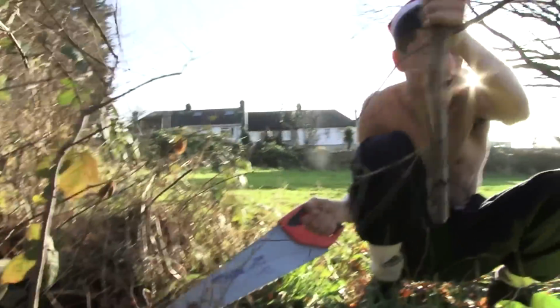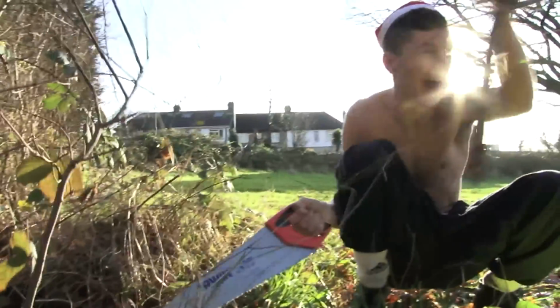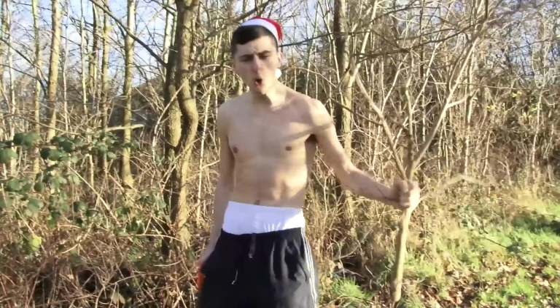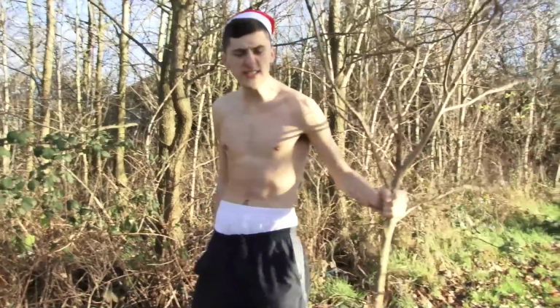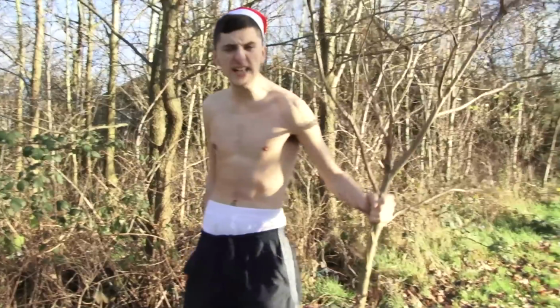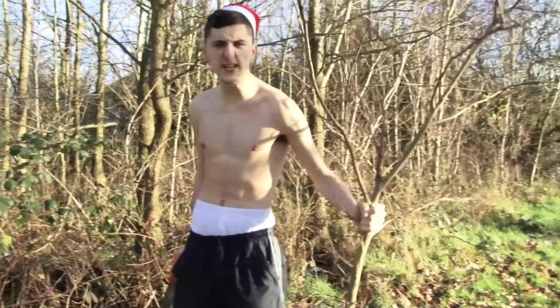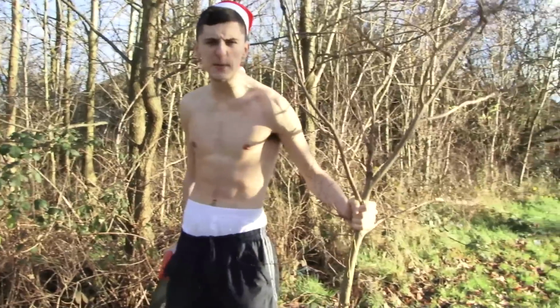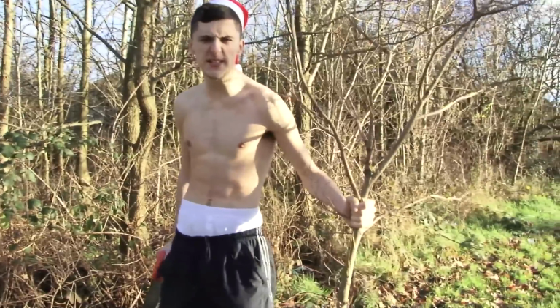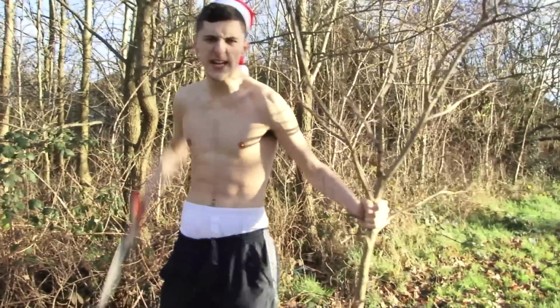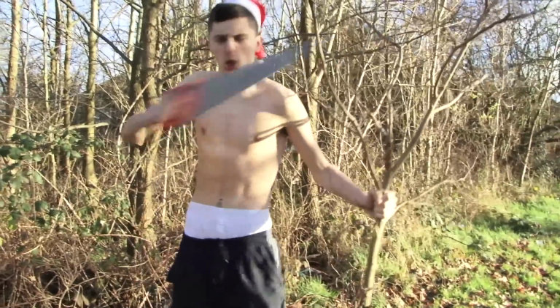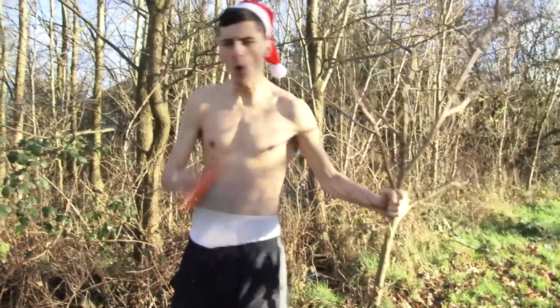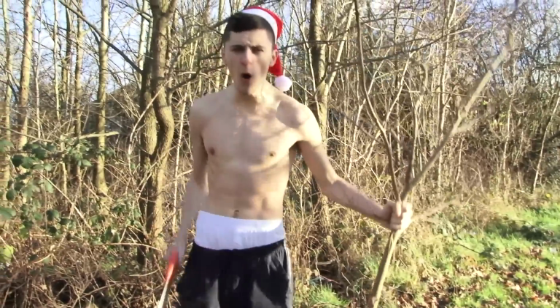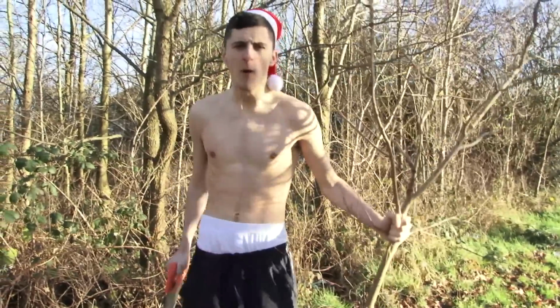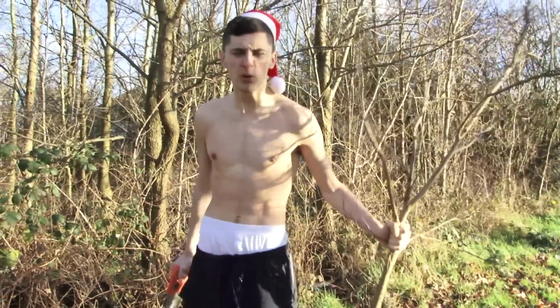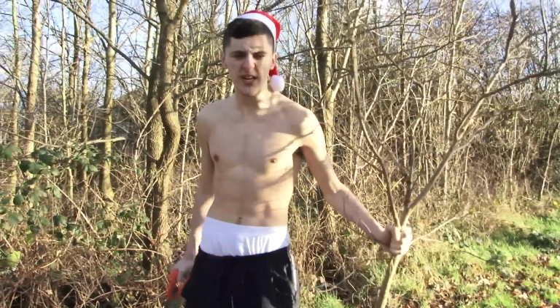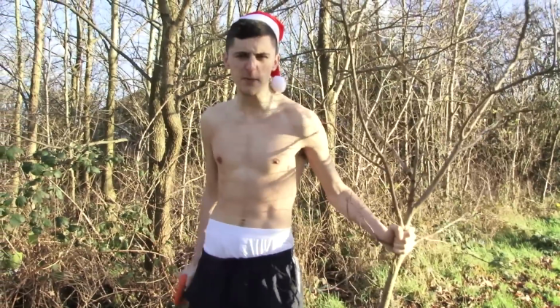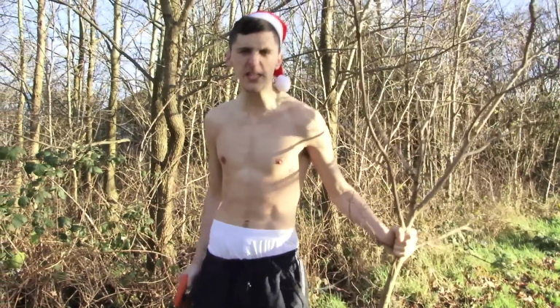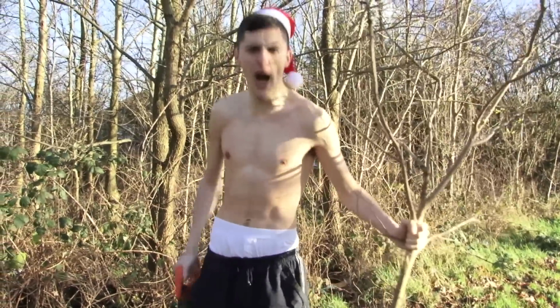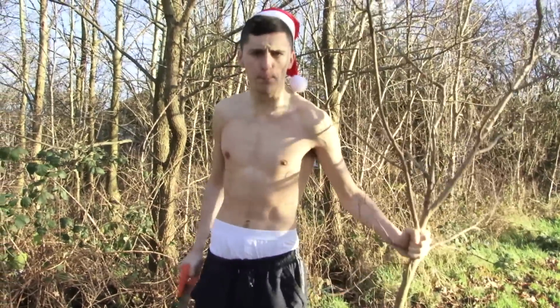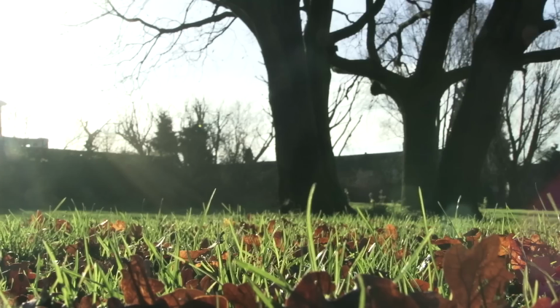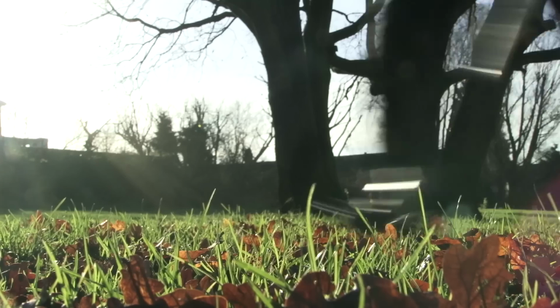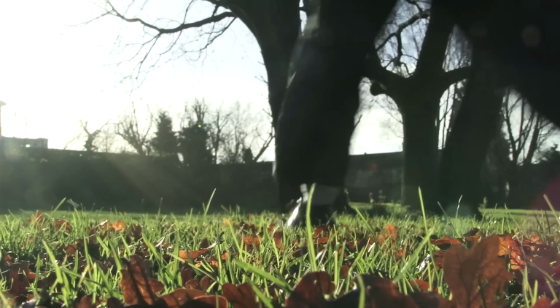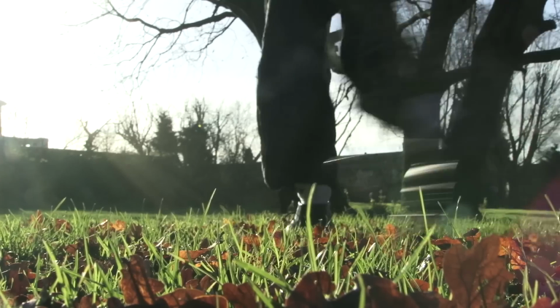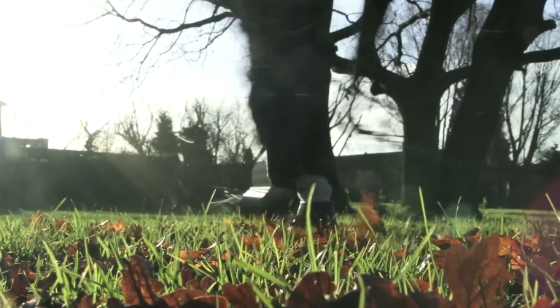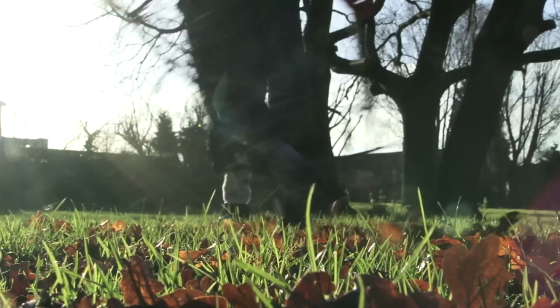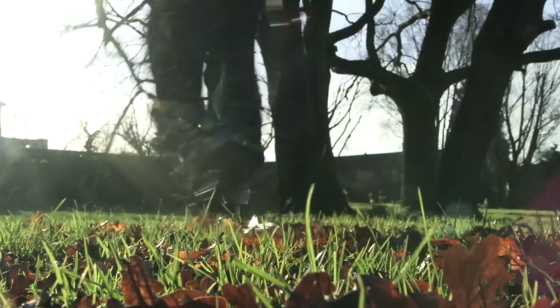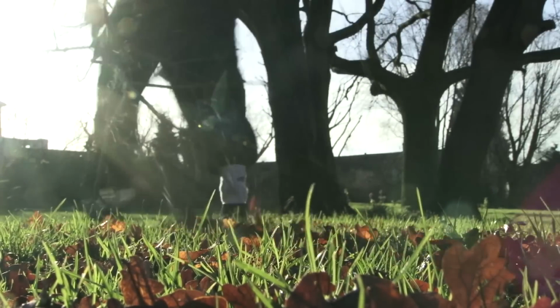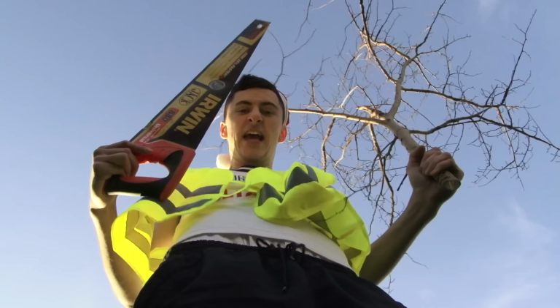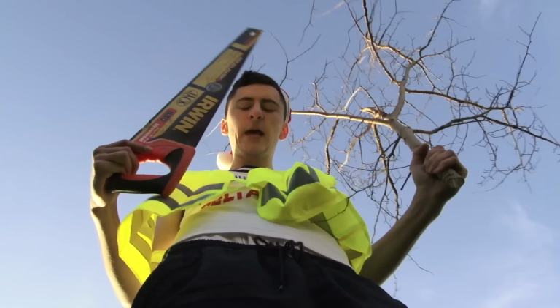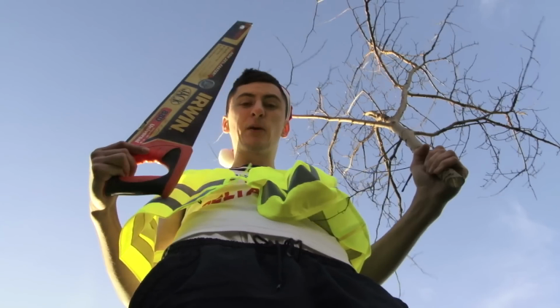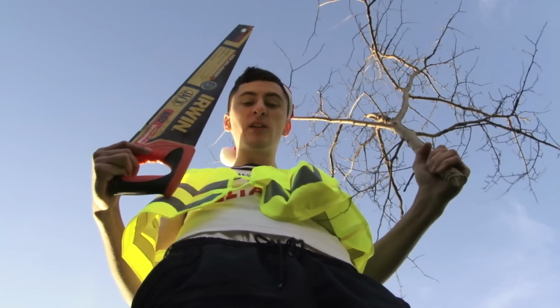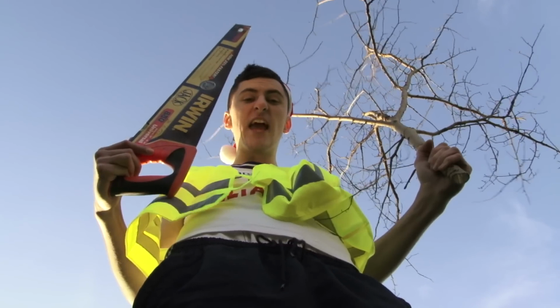Good size Christmas tree! Go home! Put Christmas tree up! Happy holidays!